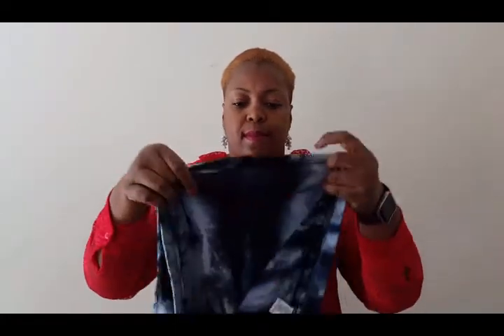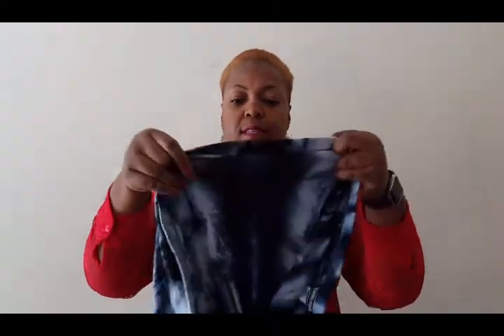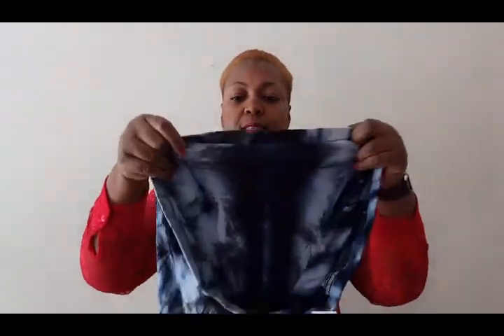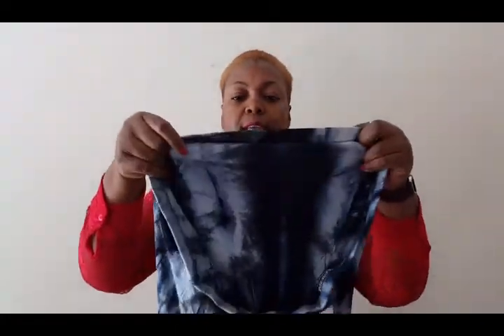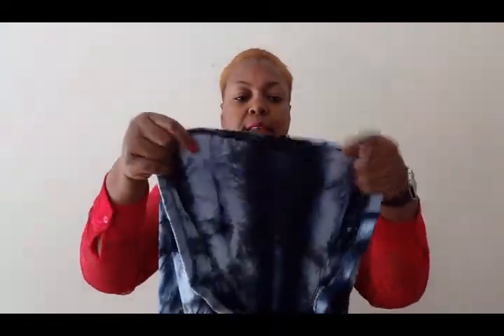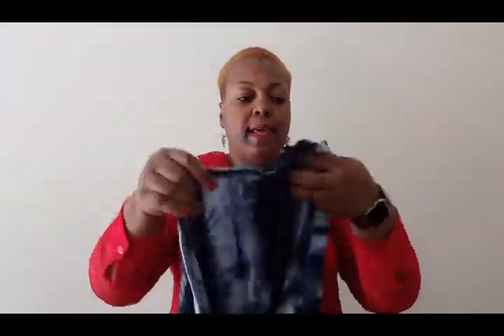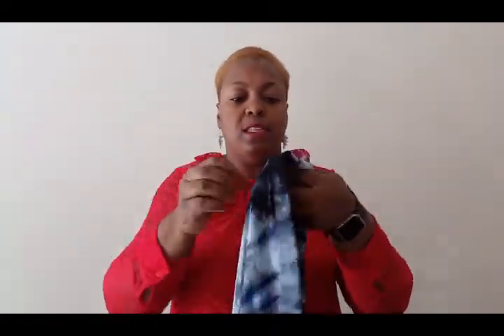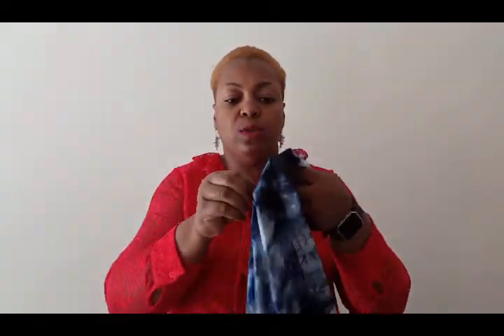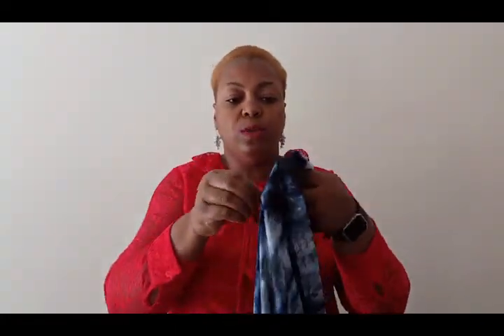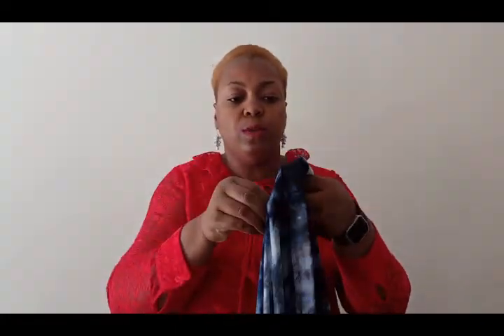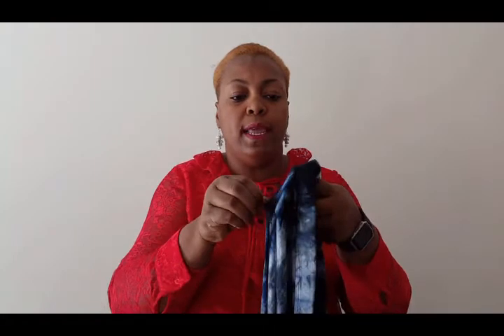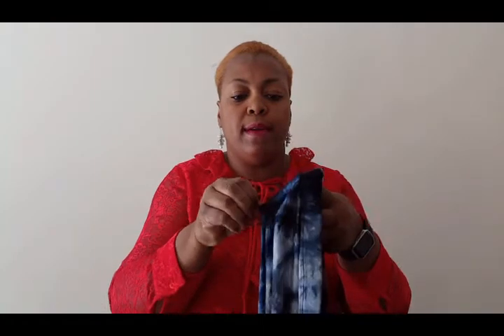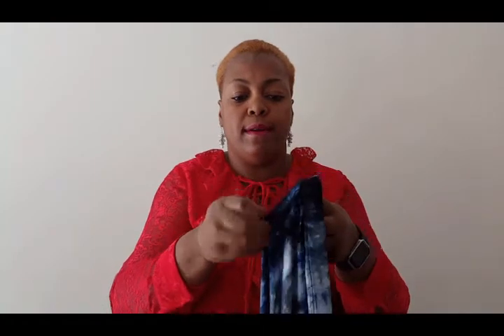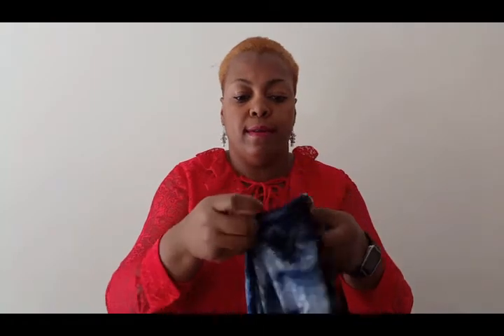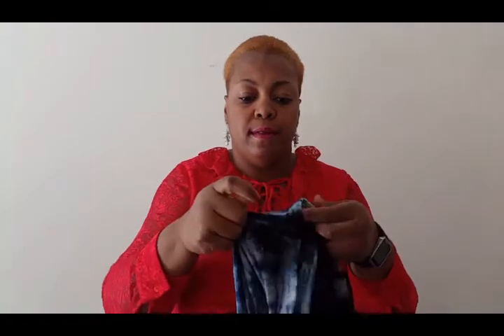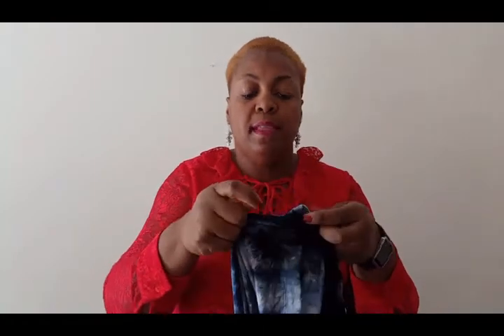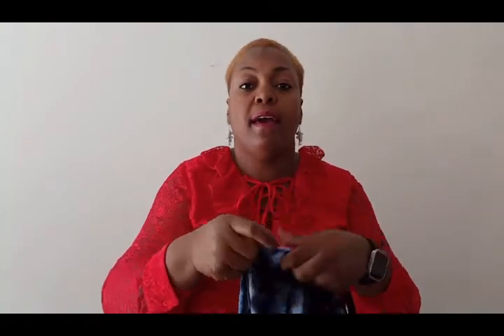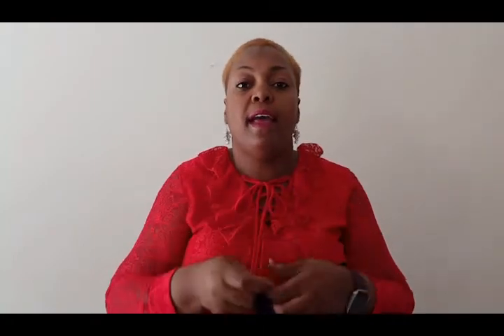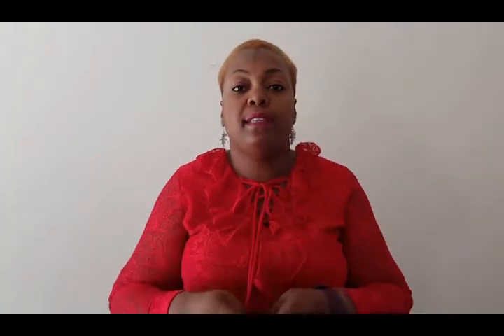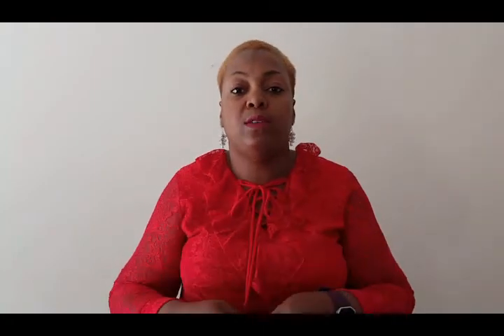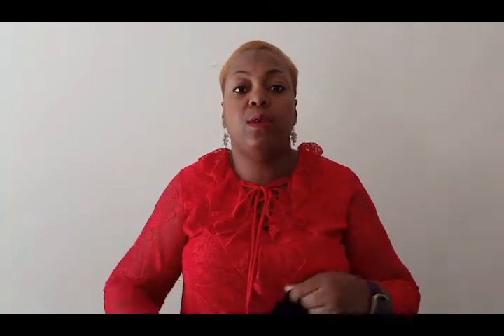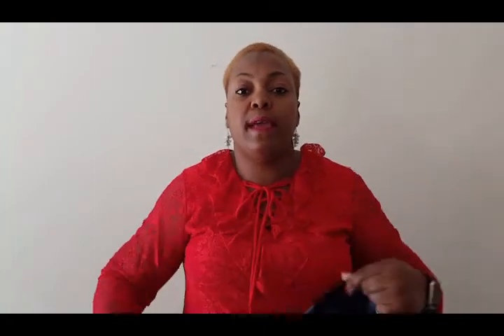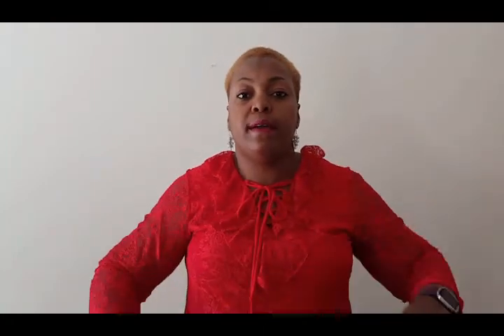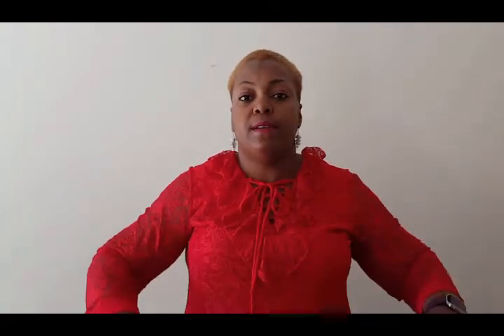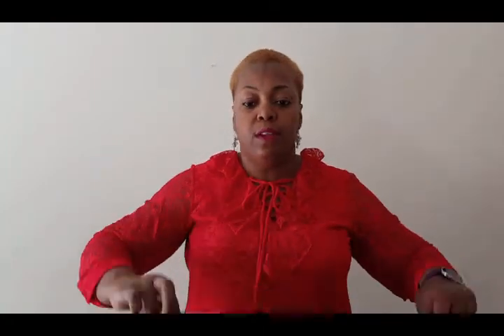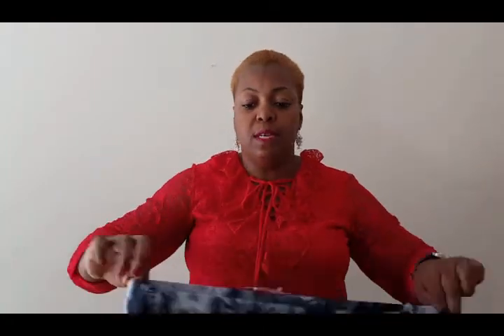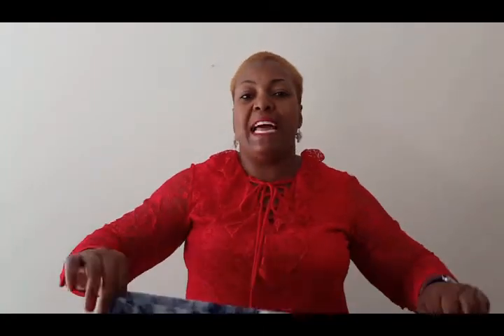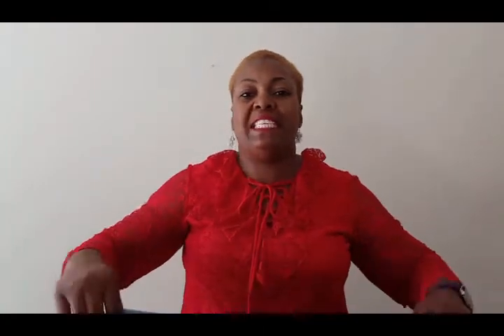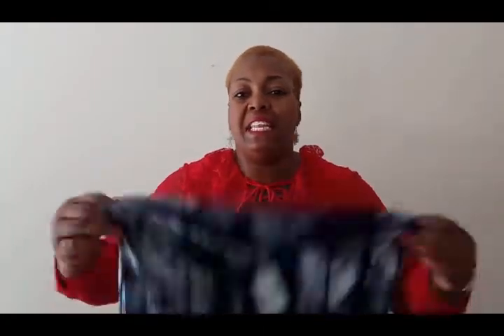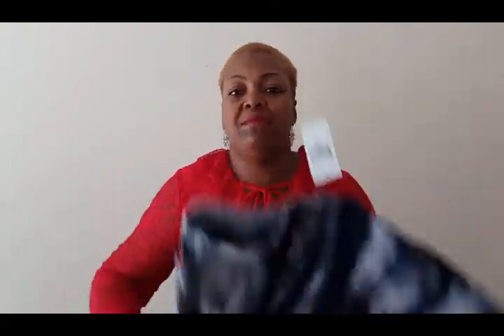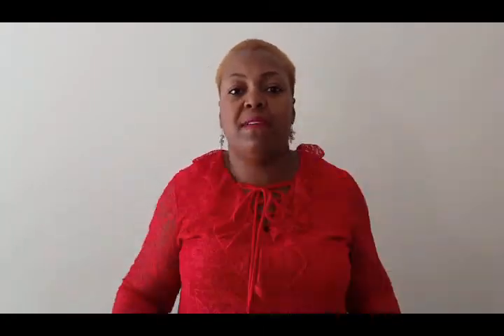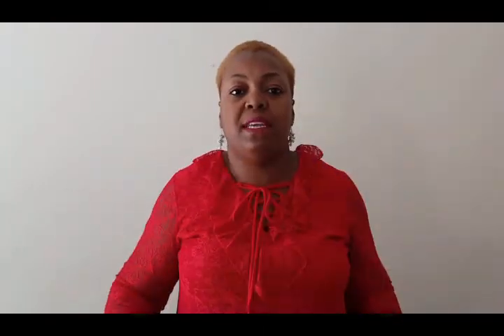It's thick. Like it has two layers, yeah it has like two layers. So it's not thin — it's very thick.